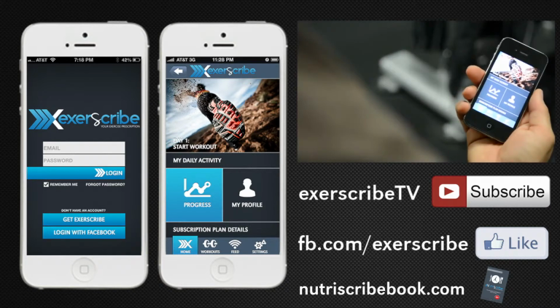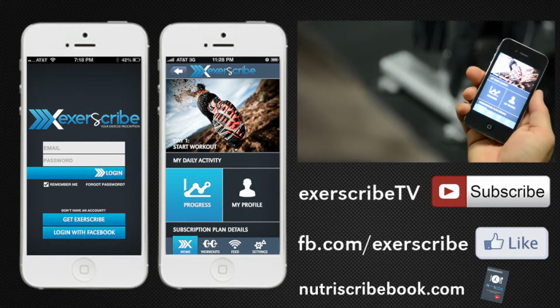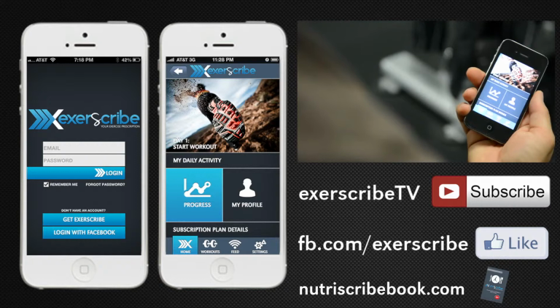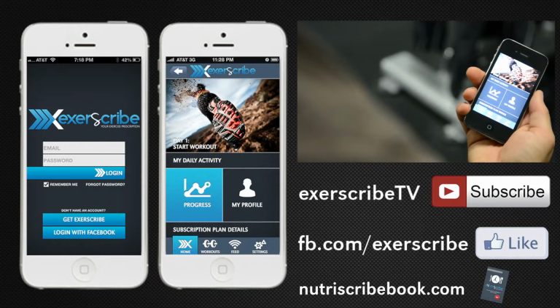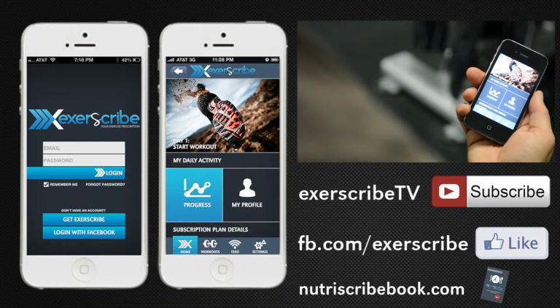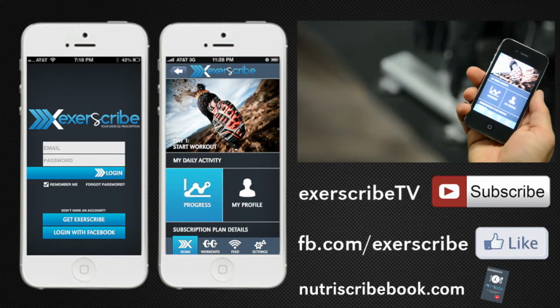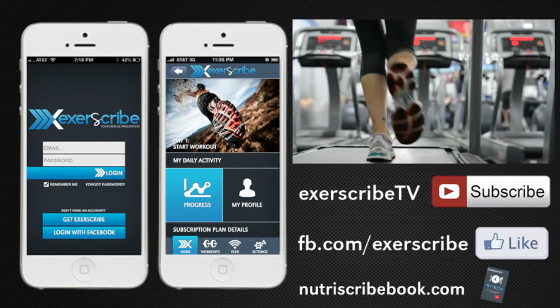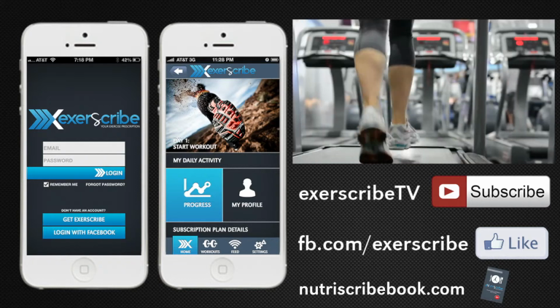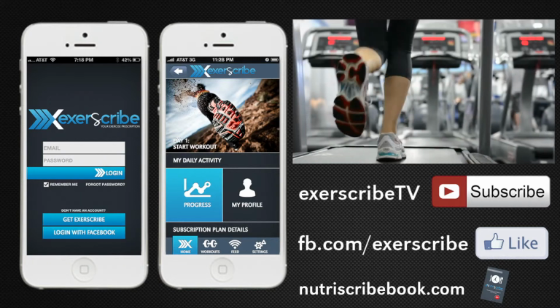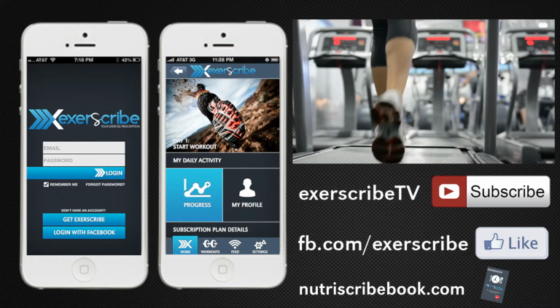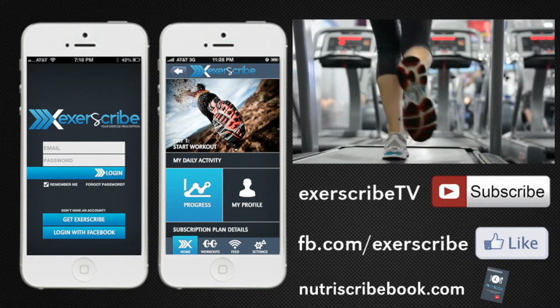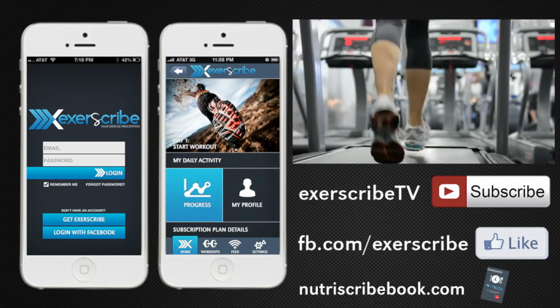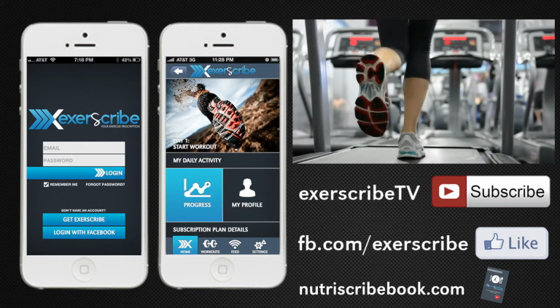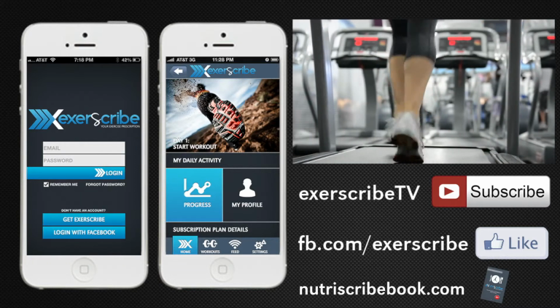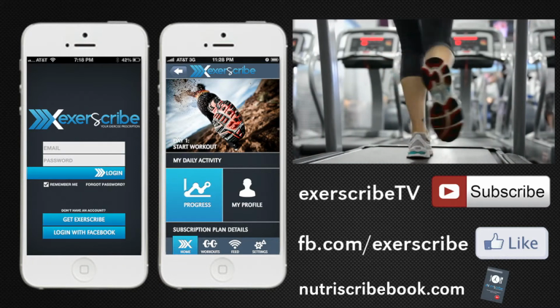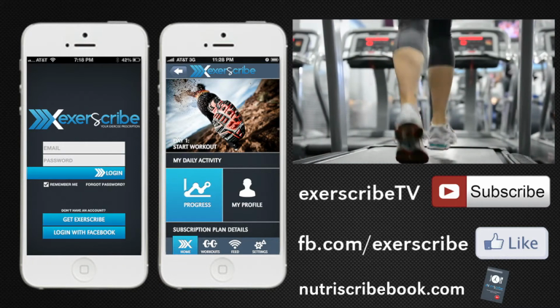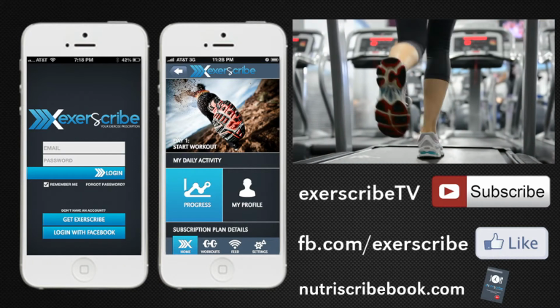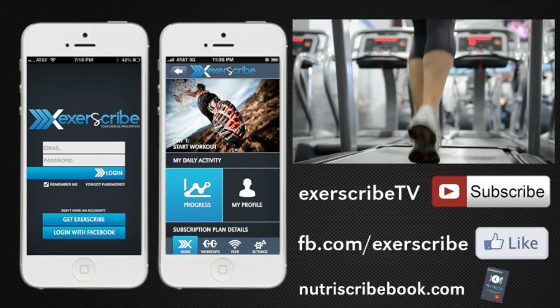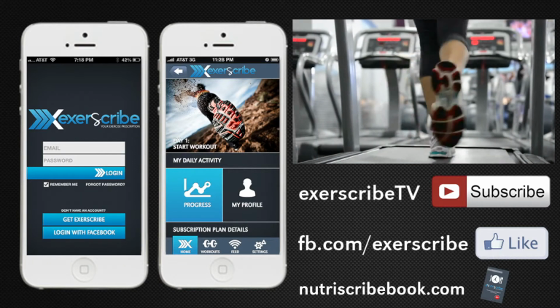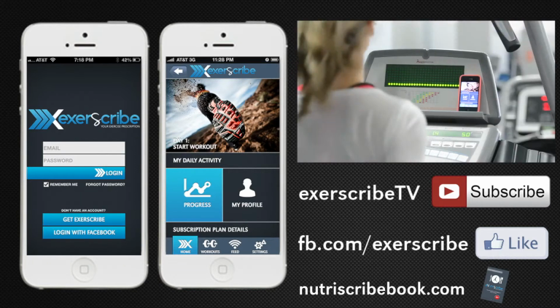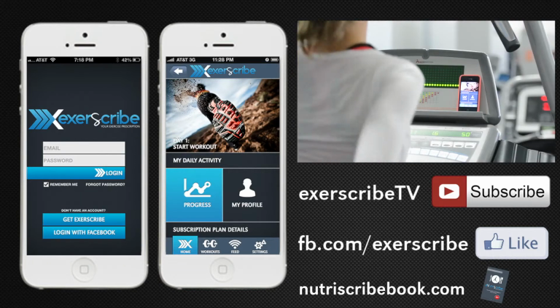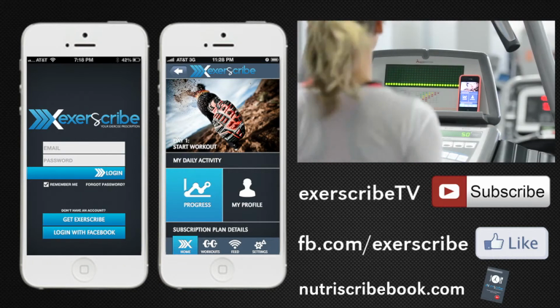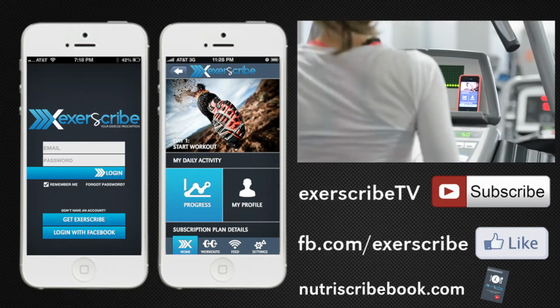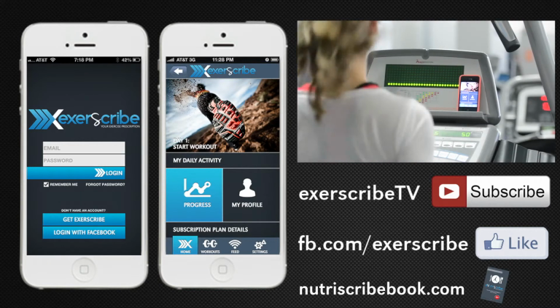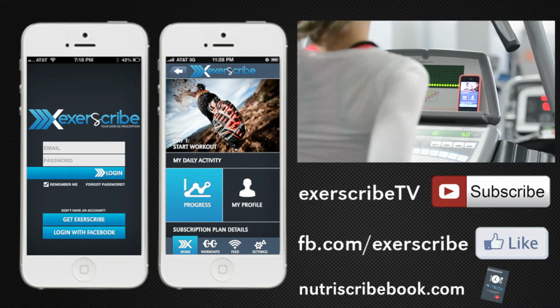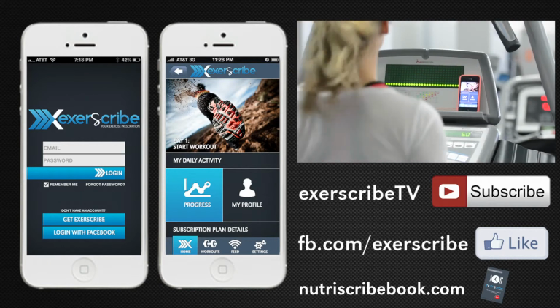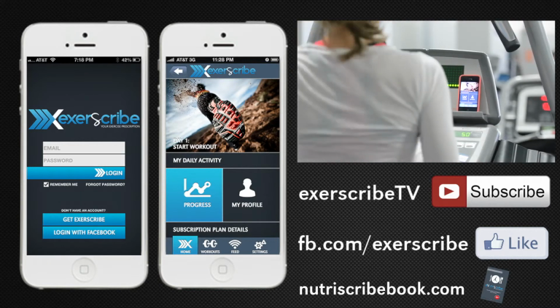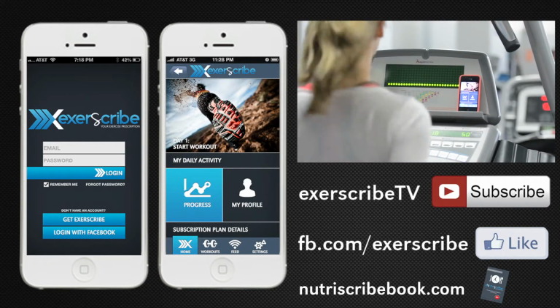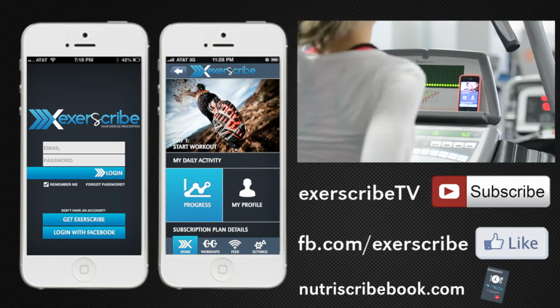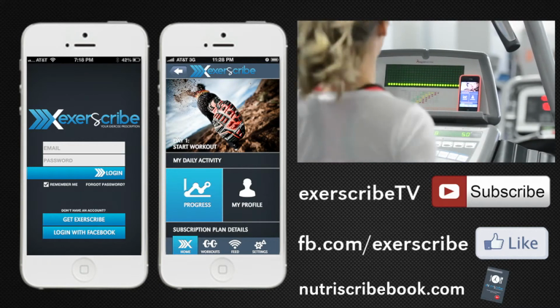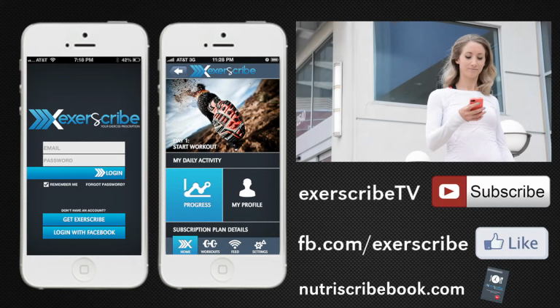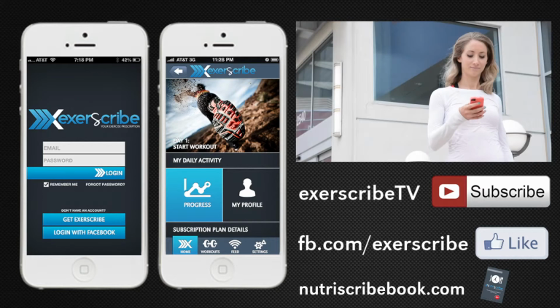We hope you'll join us in our mission to improve the way people work out.